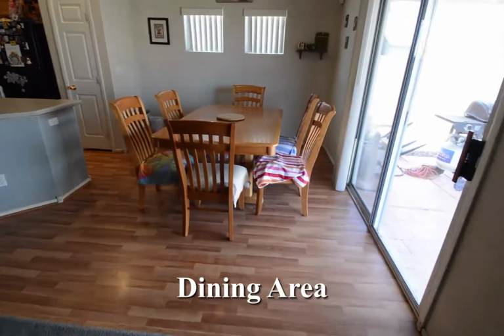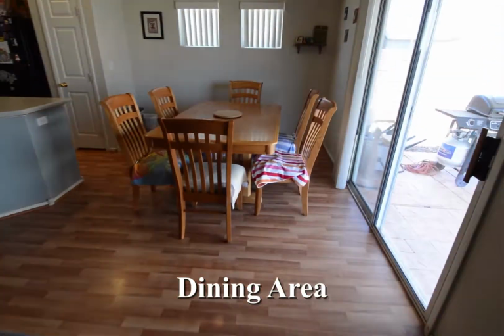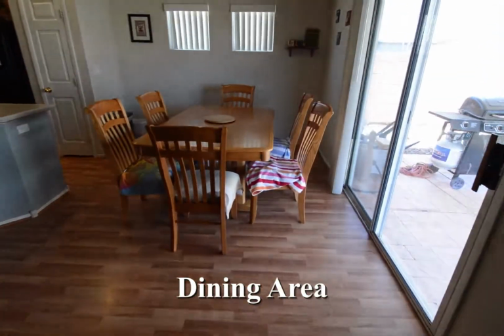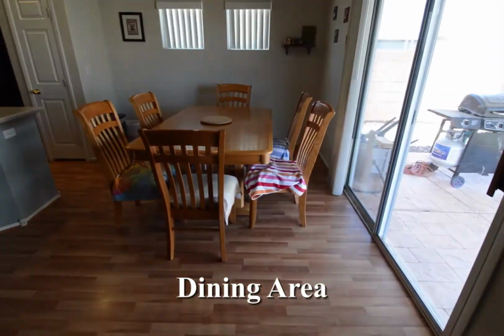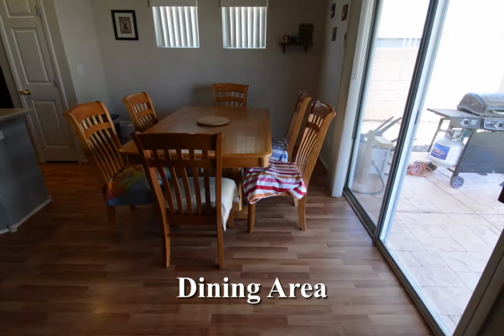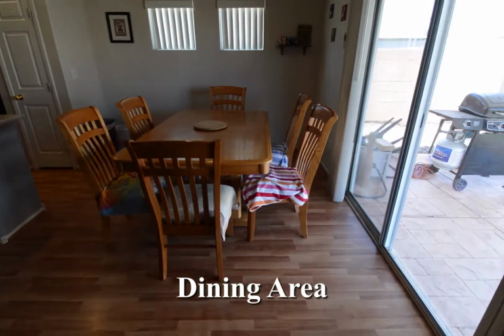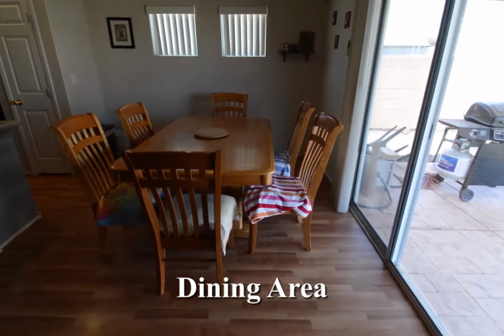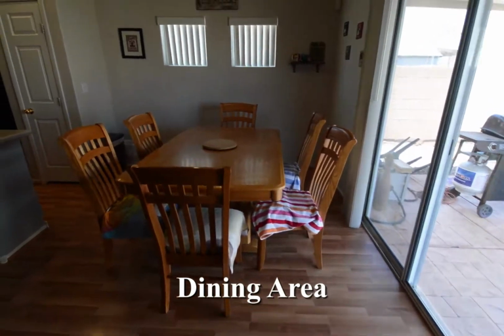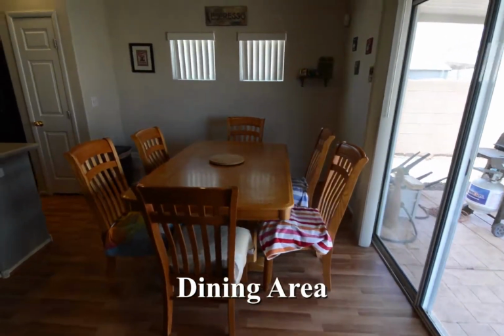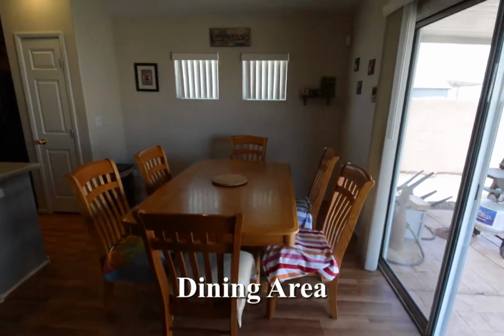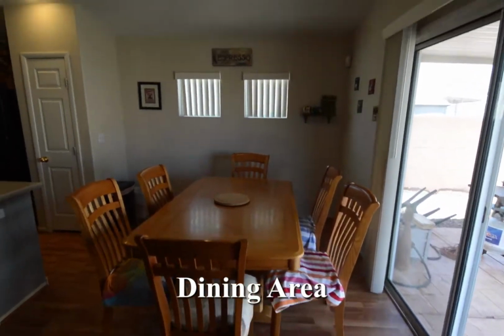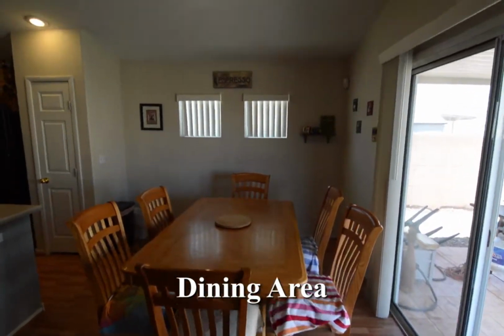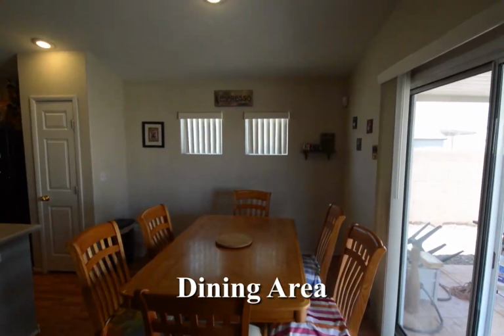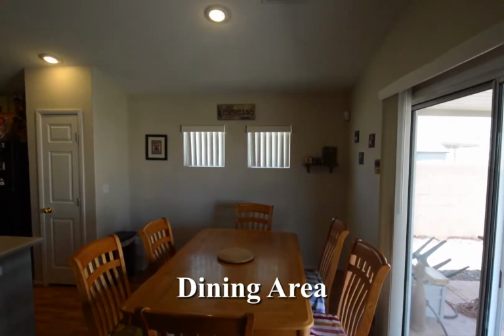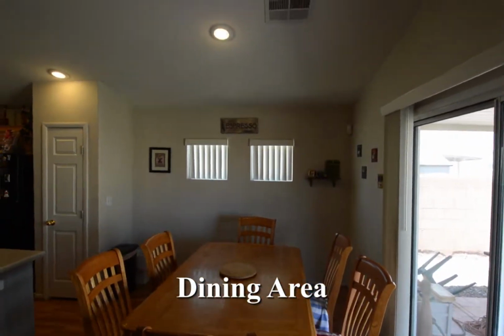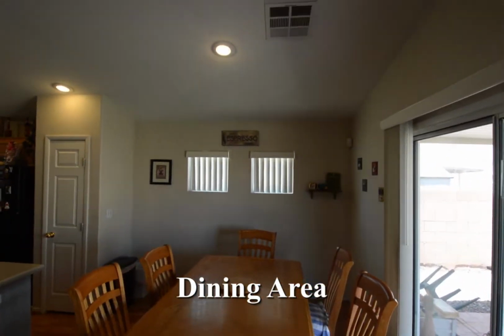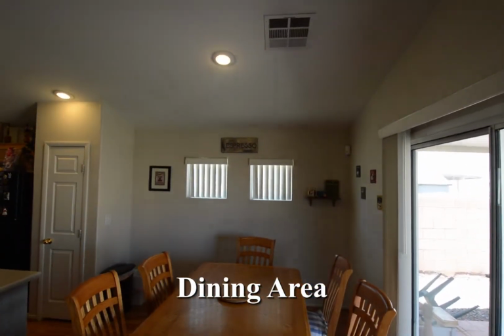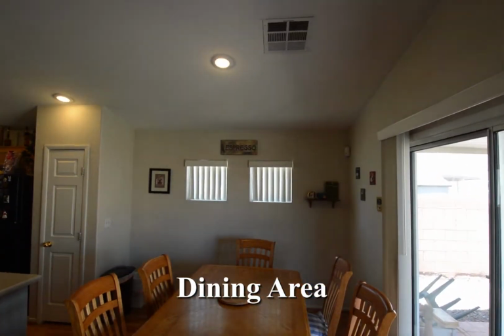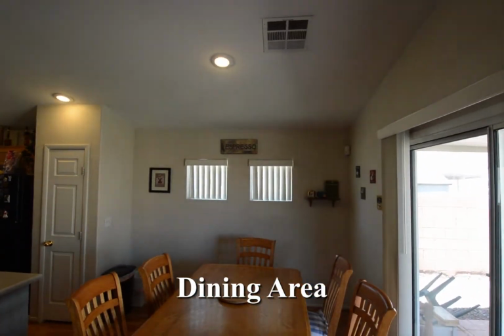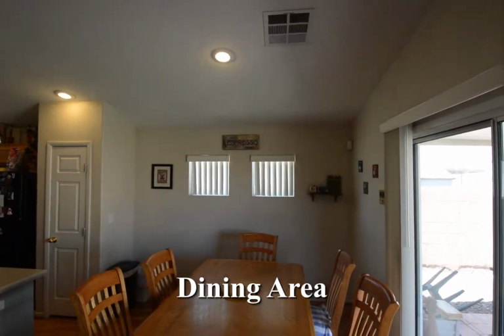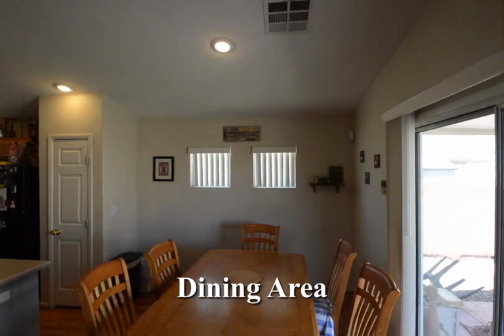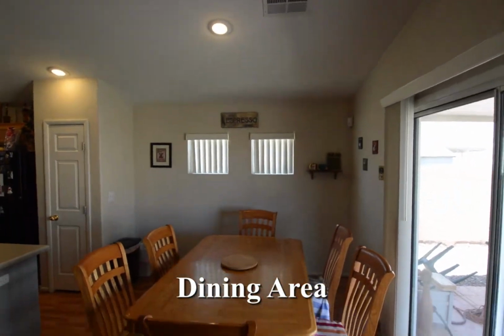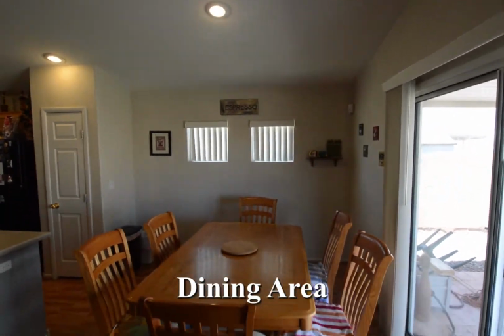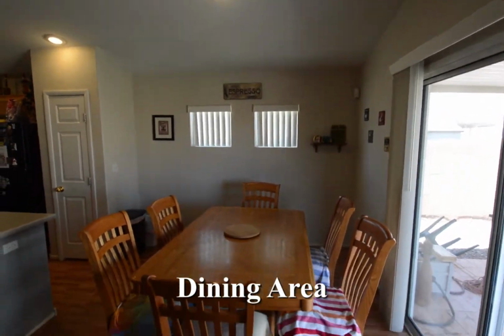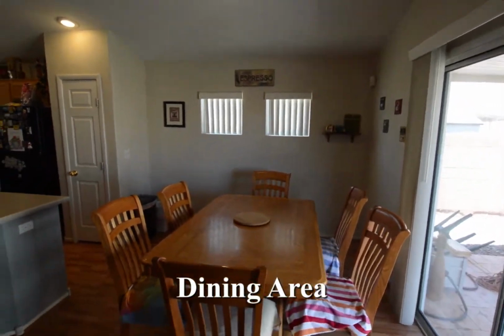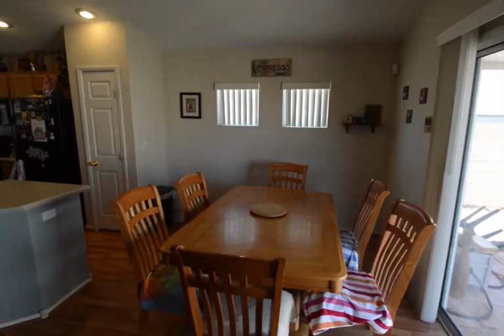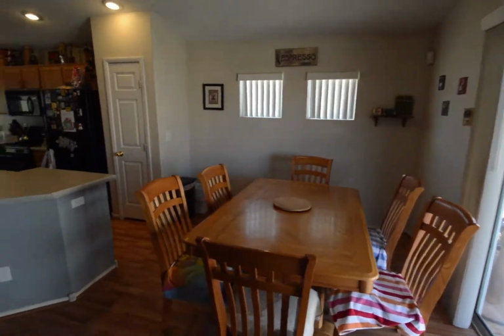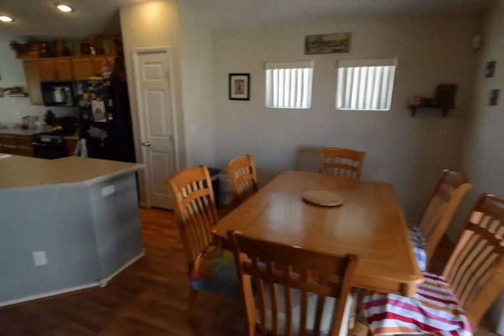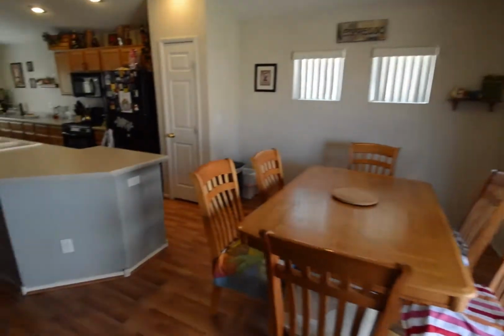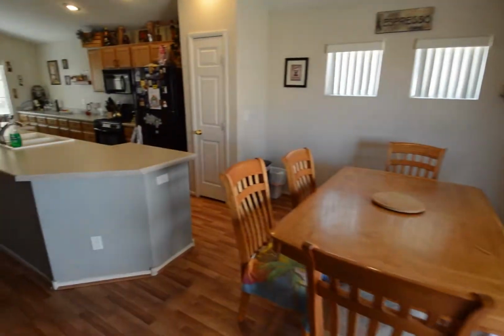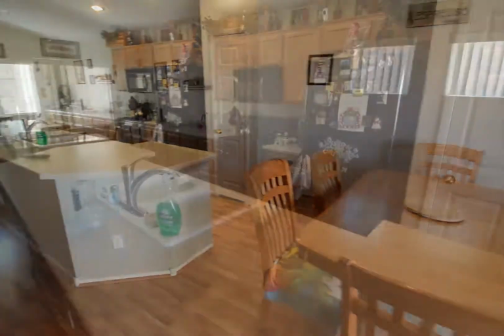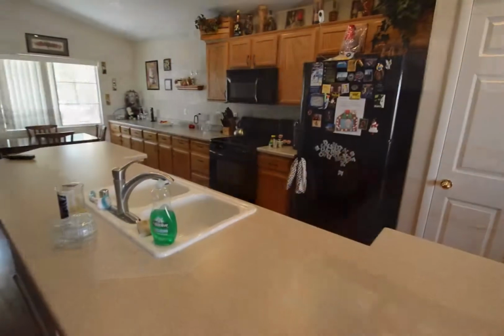The dining area has a wood laminate floor, recessed light, window and patio door blinds.